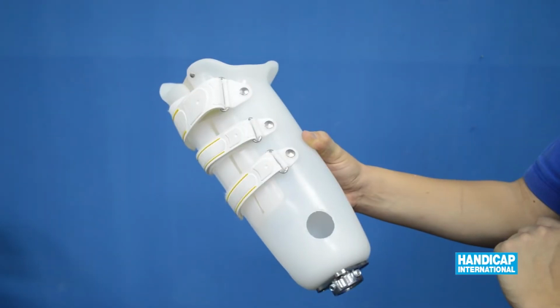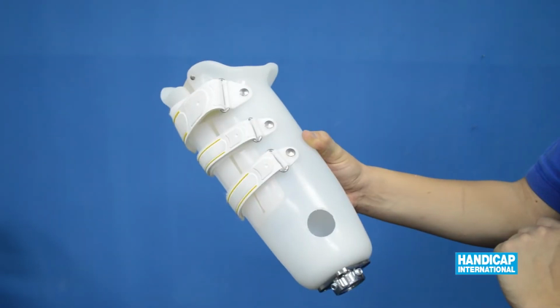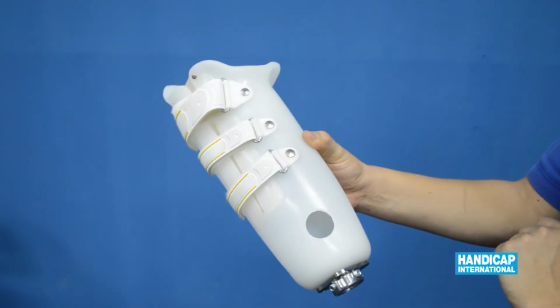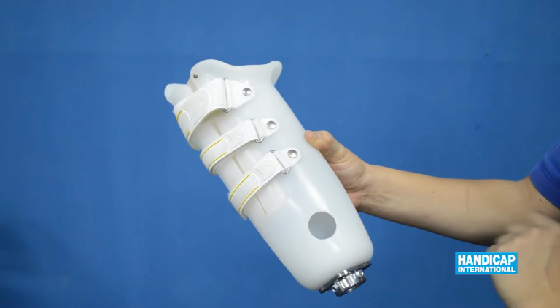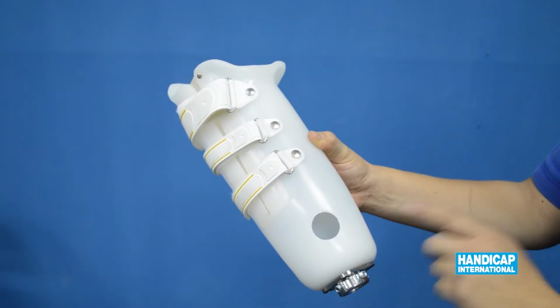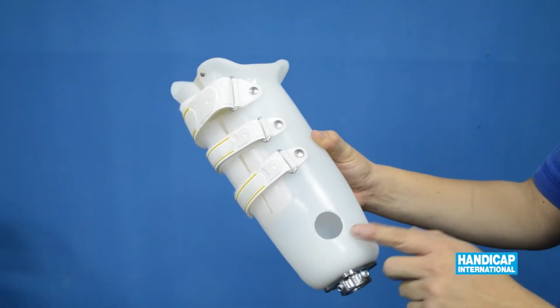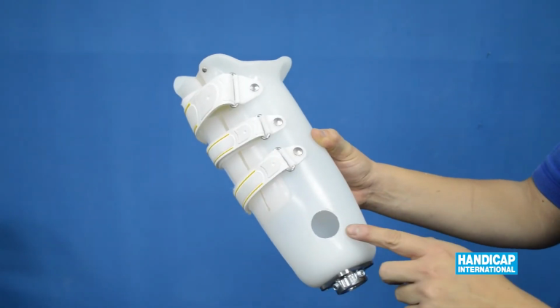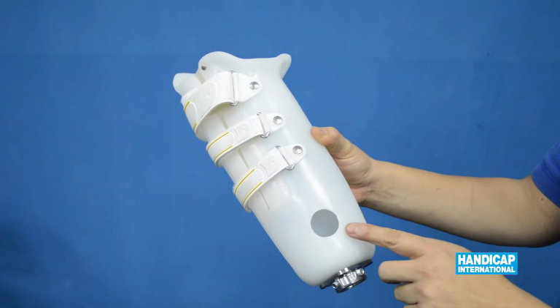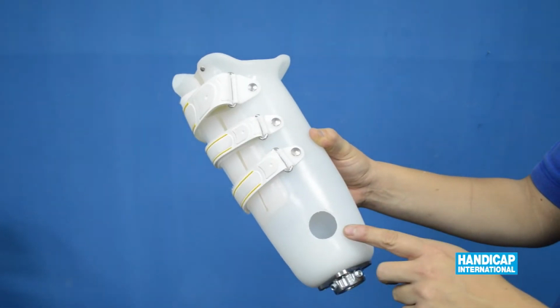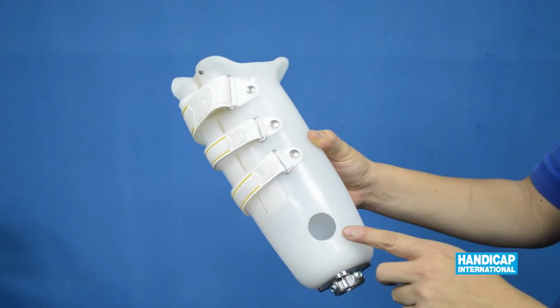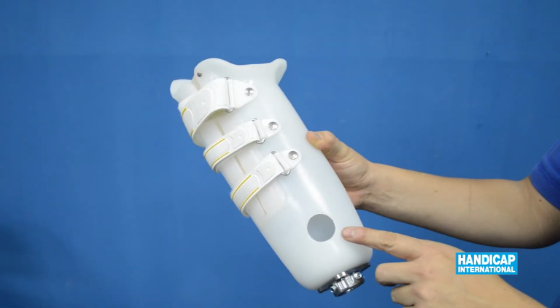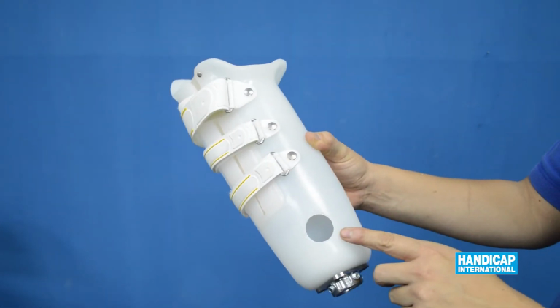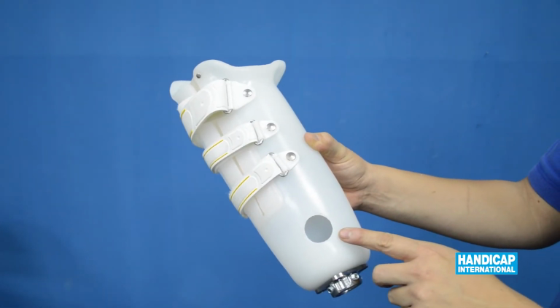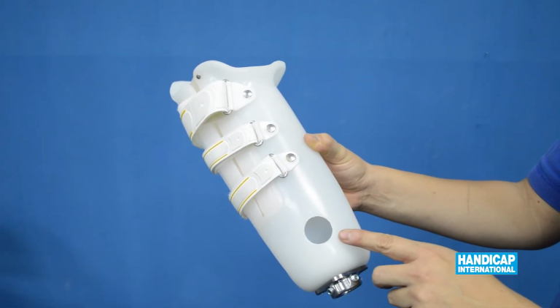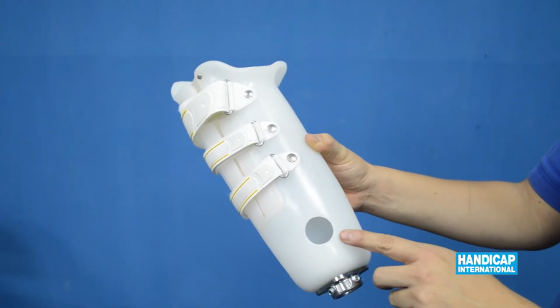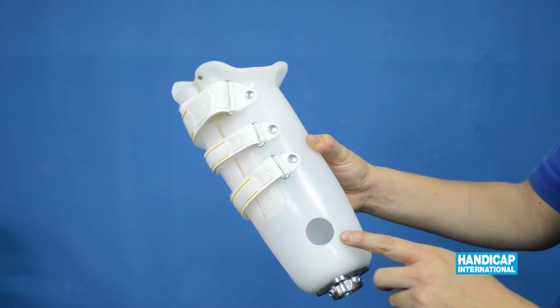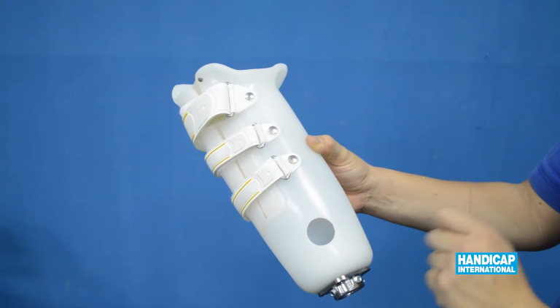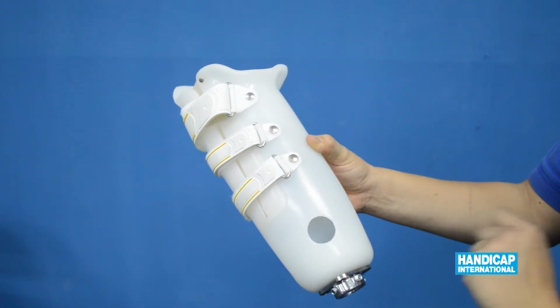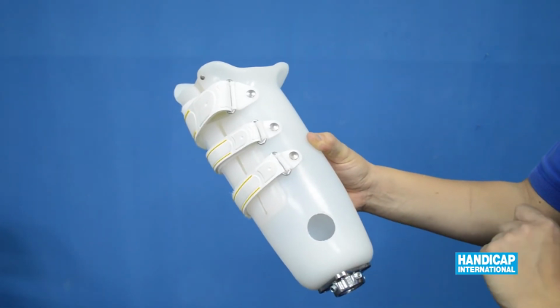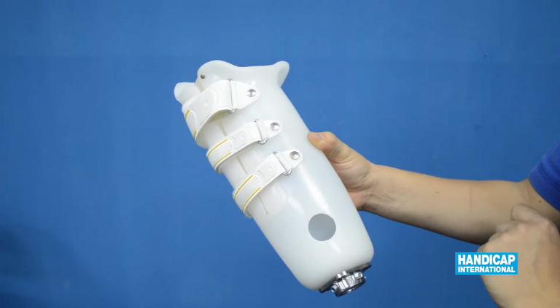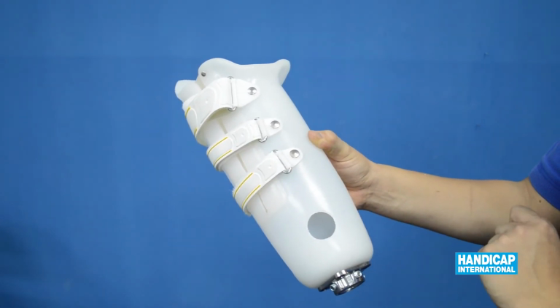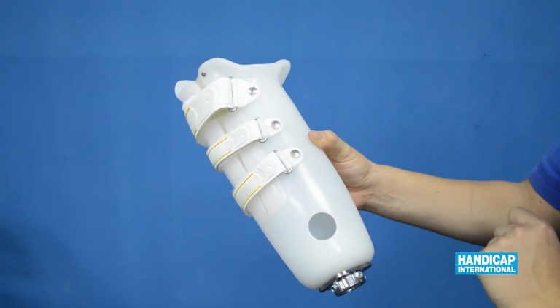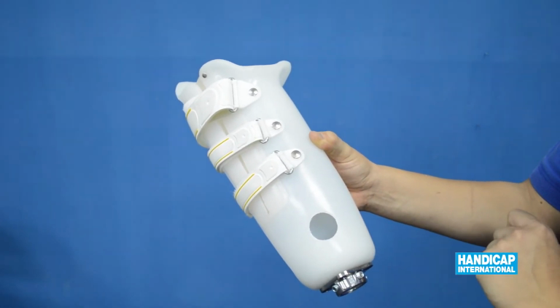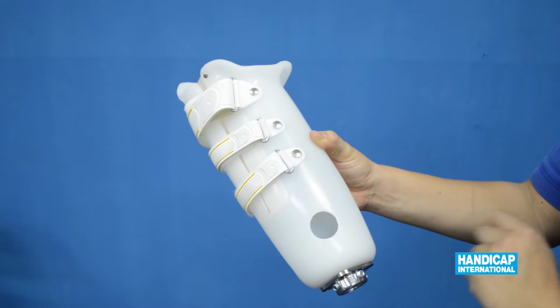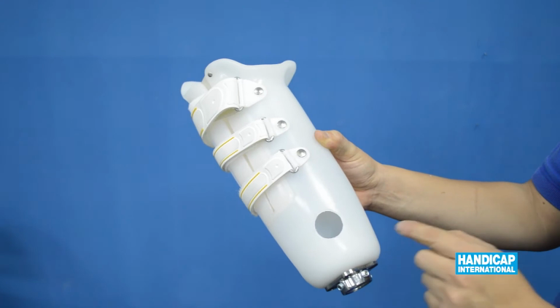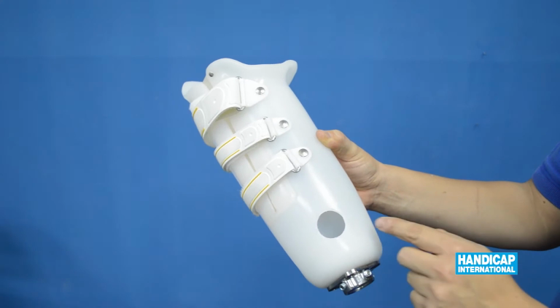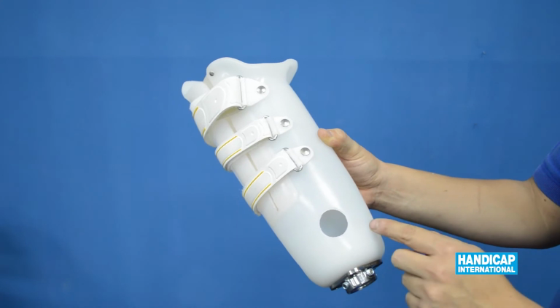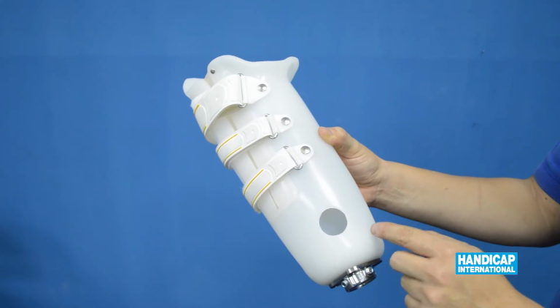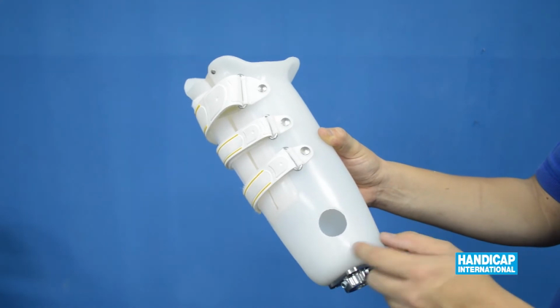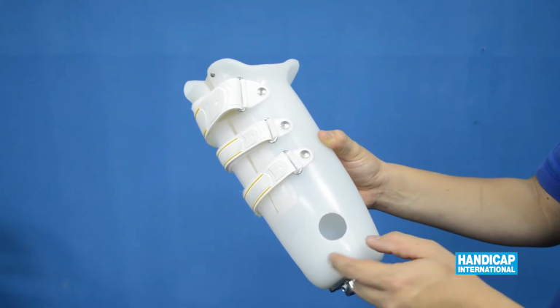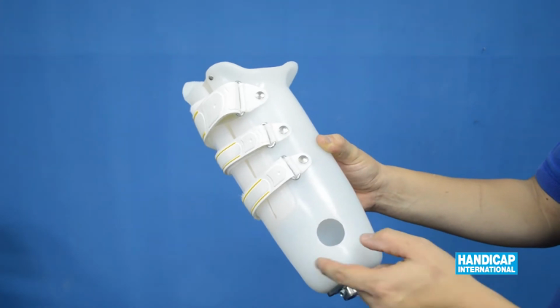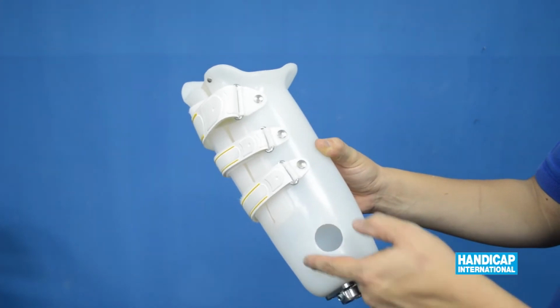Make an opening on the distal medial anterior side of the socket.